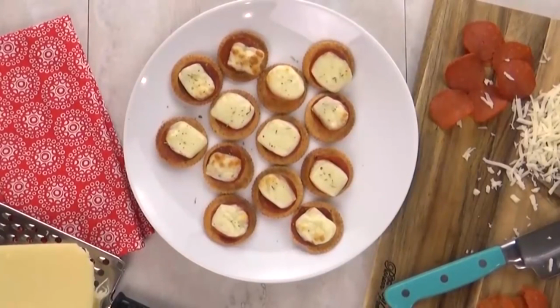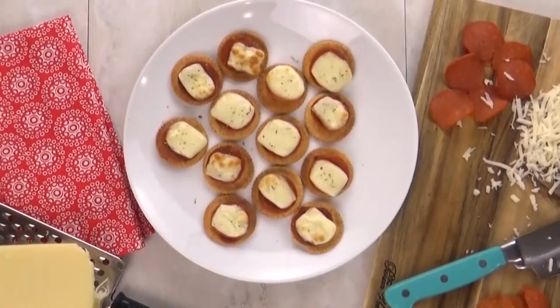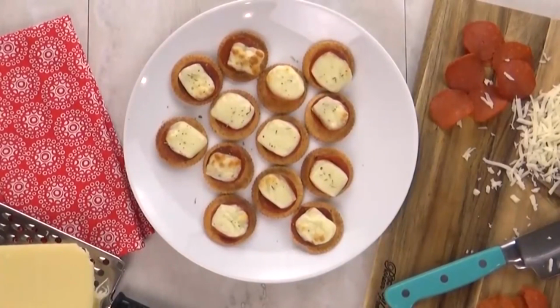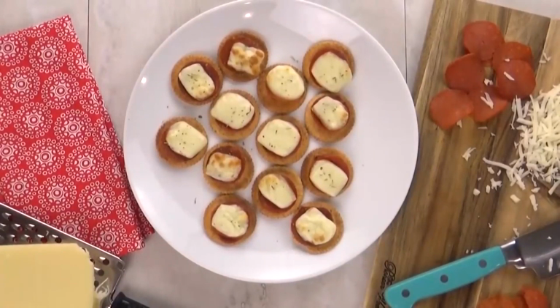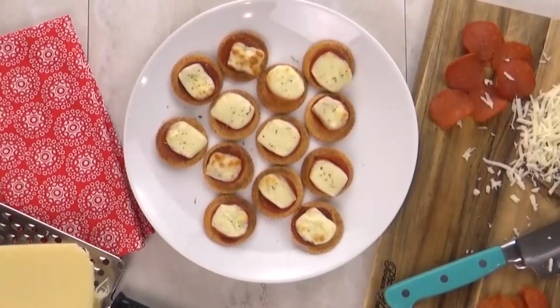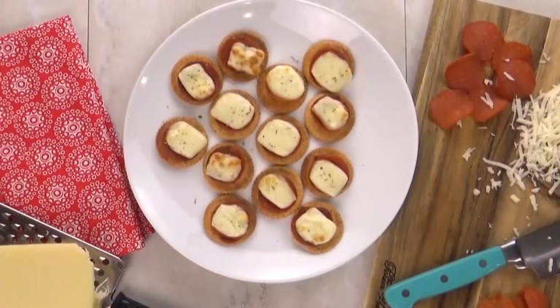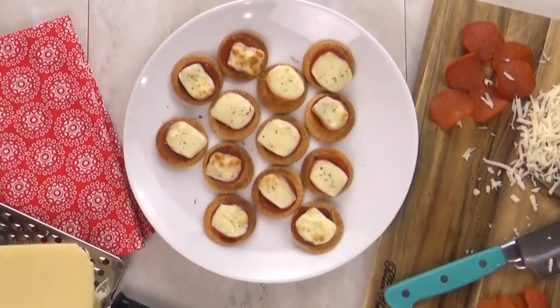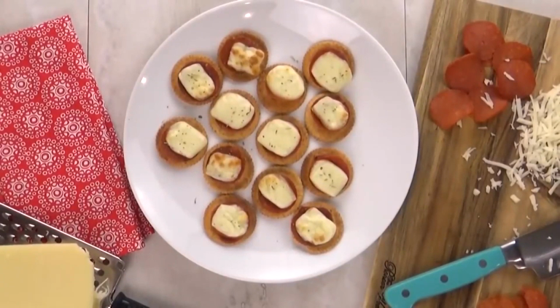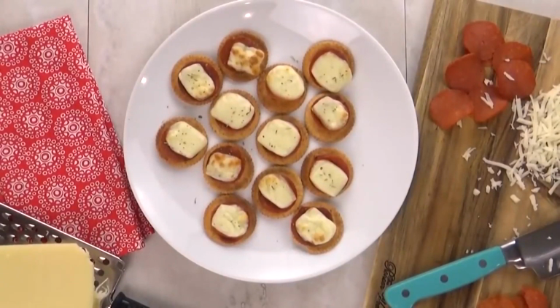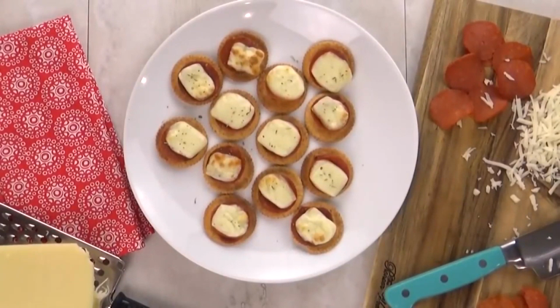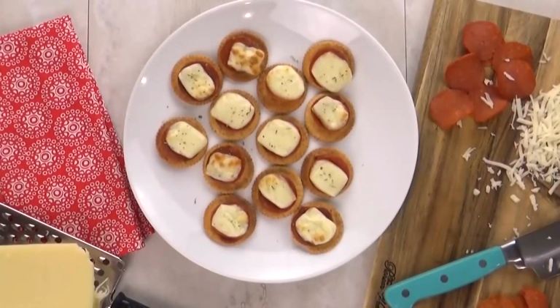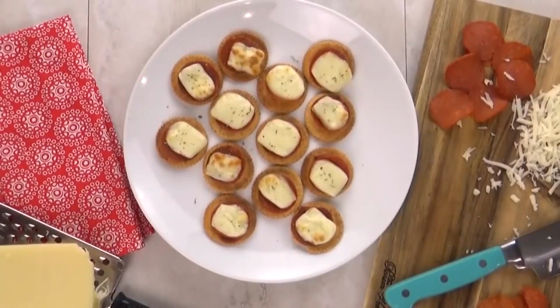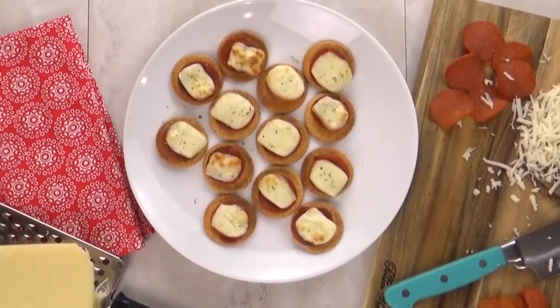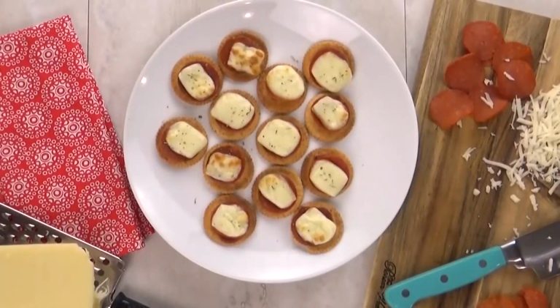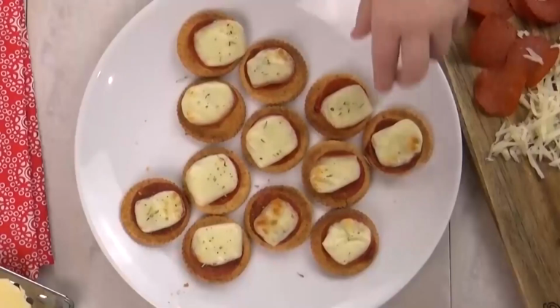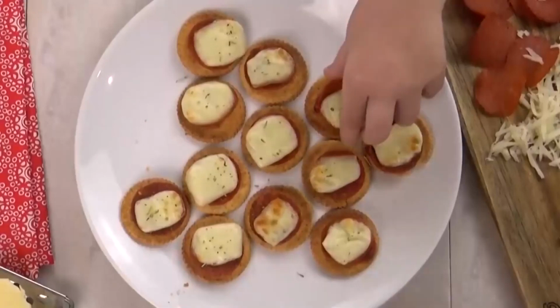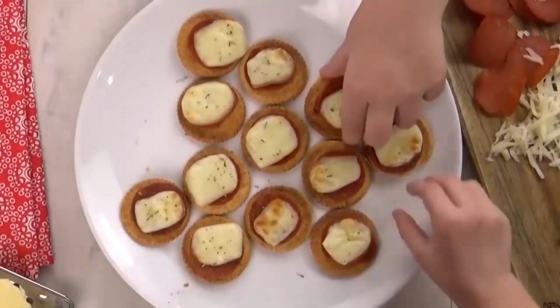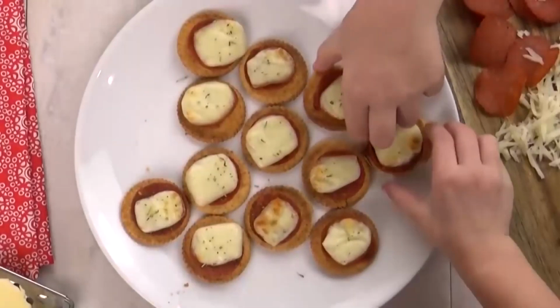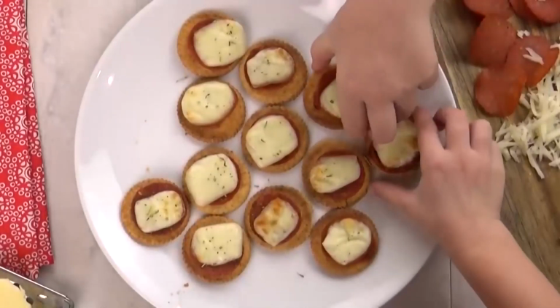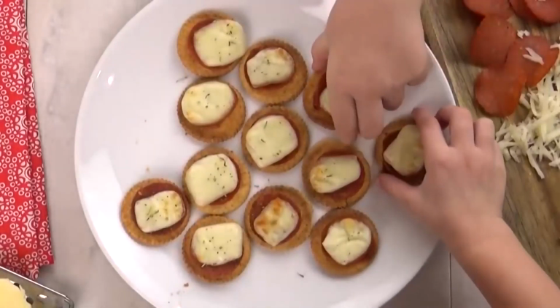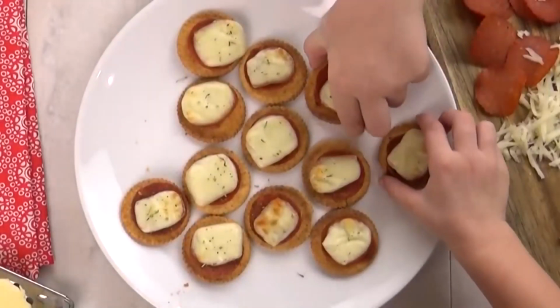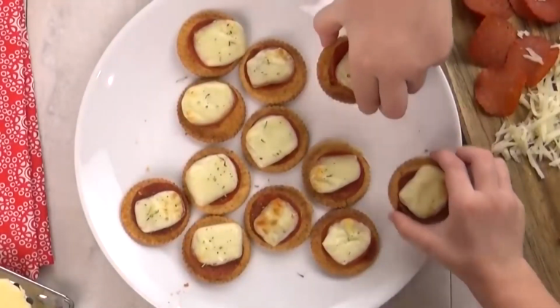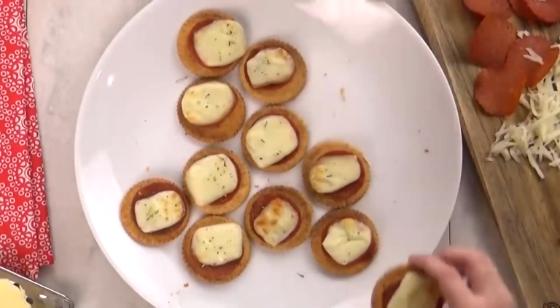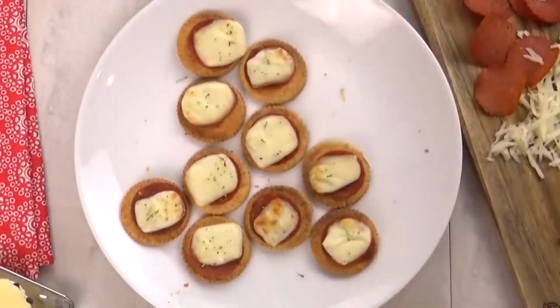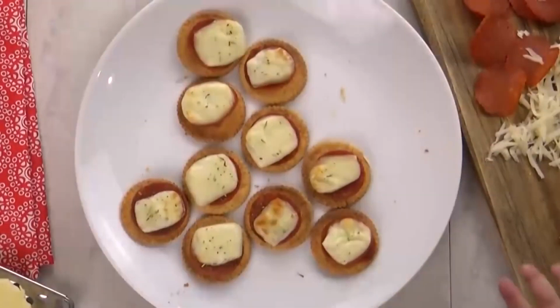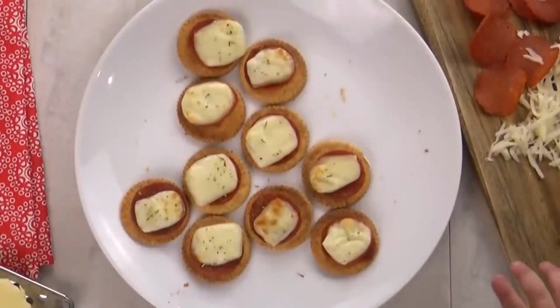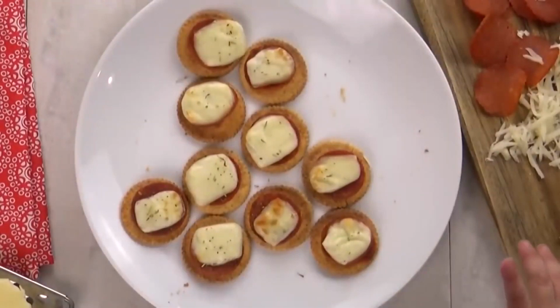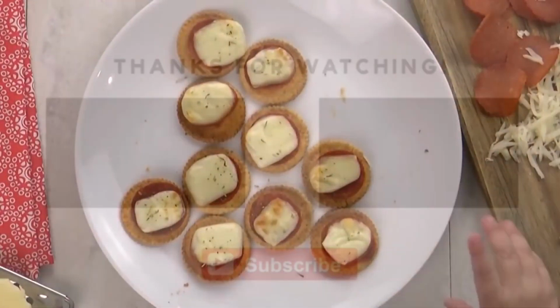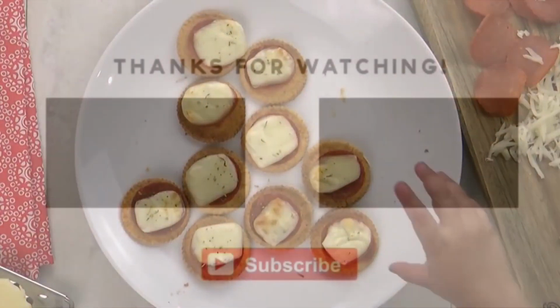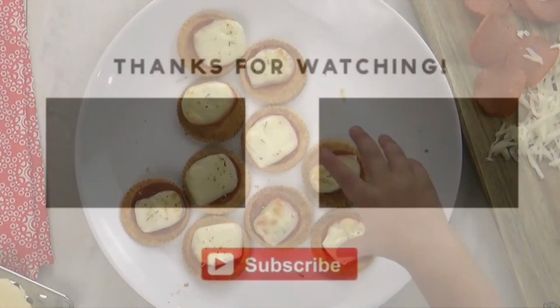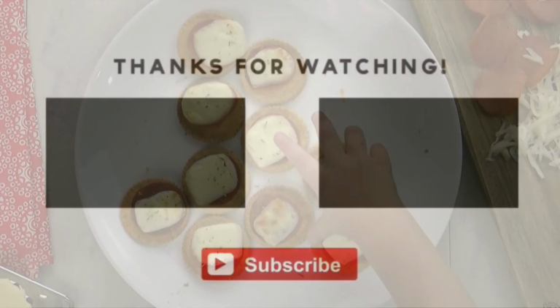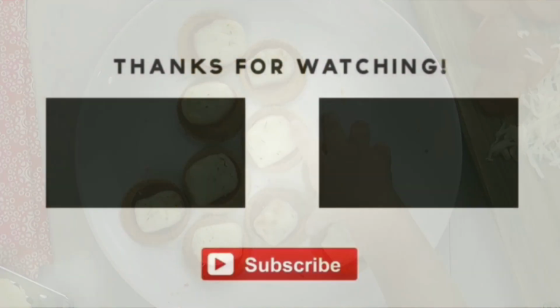And you guys, this smells and tastes just like pizza. The kids definitely love it.